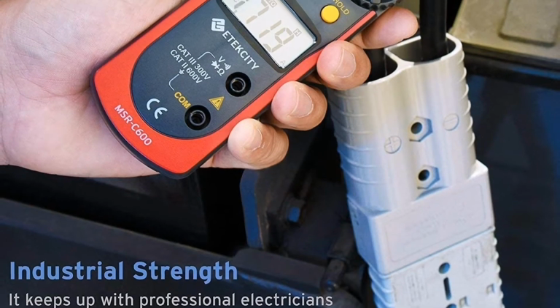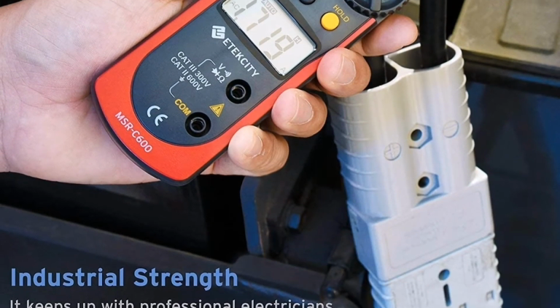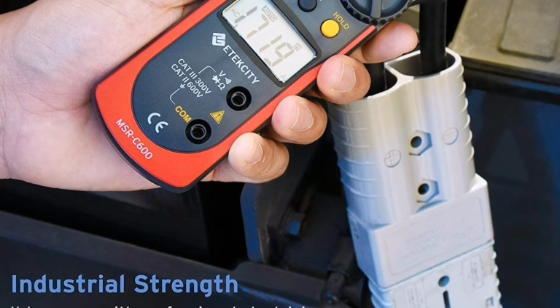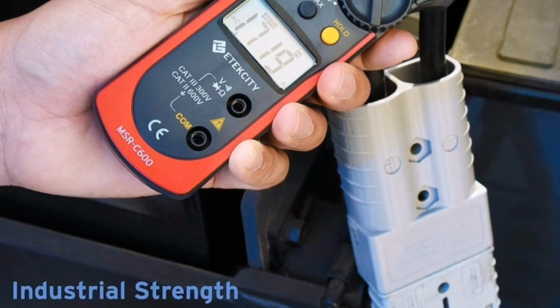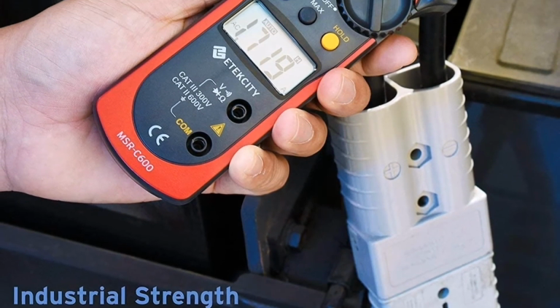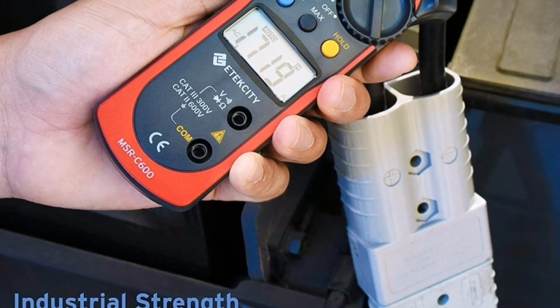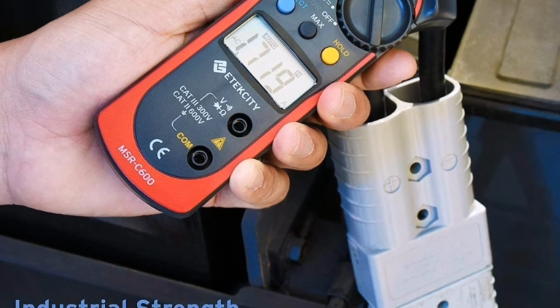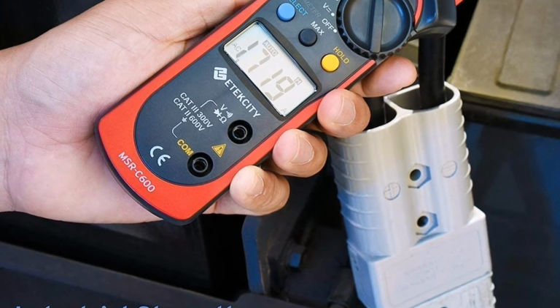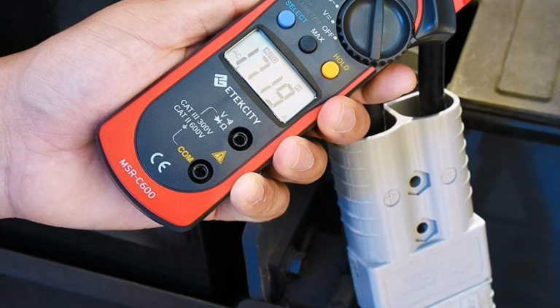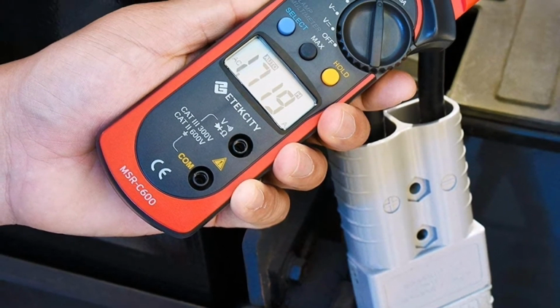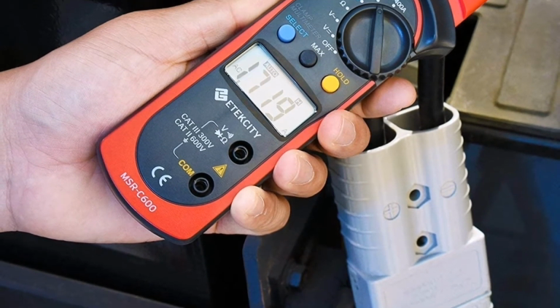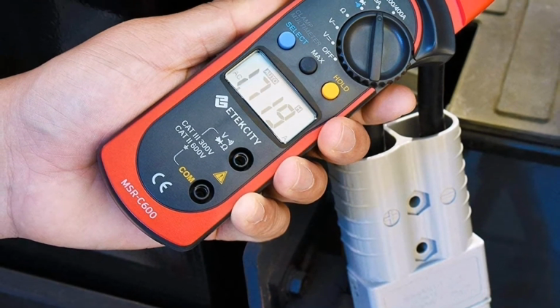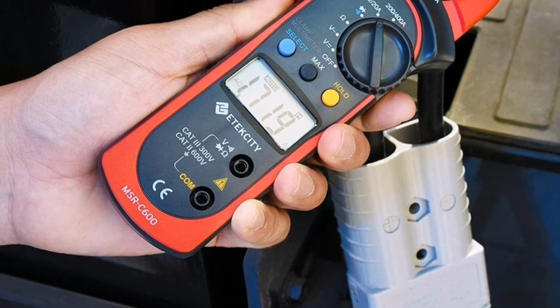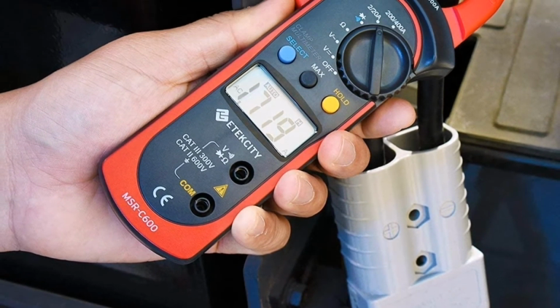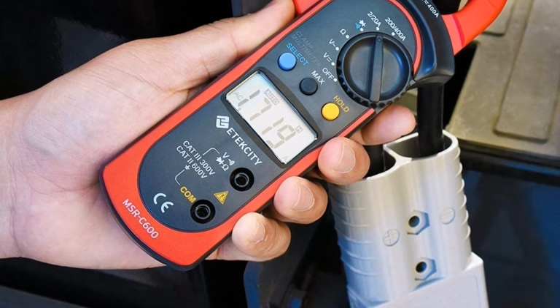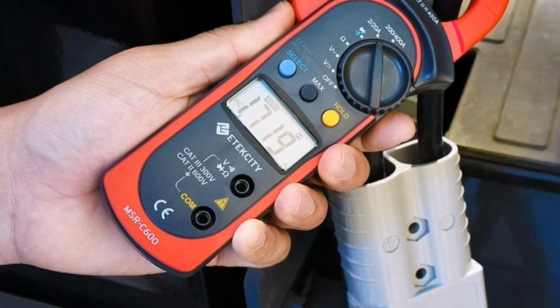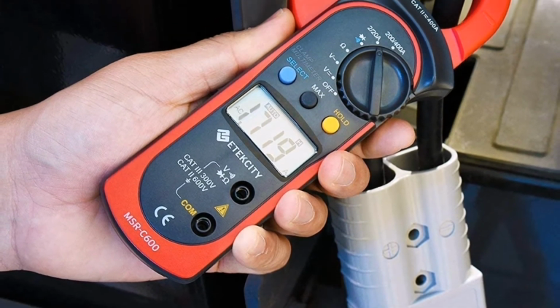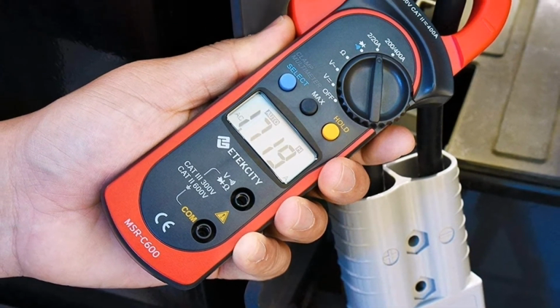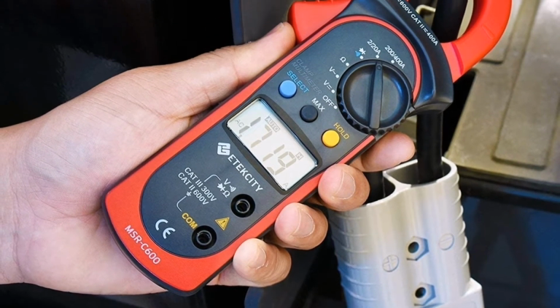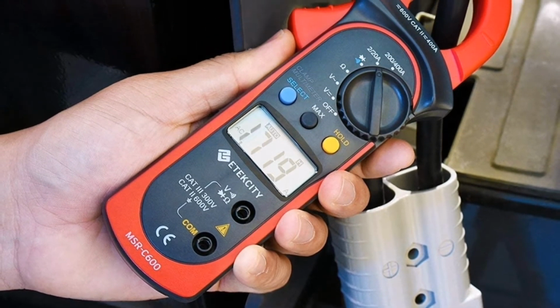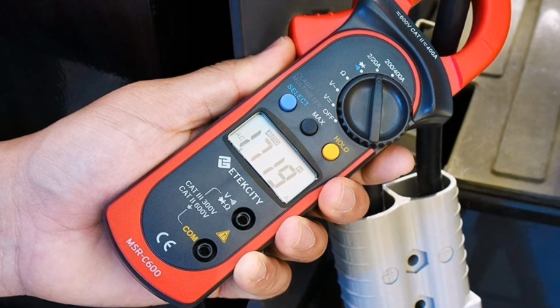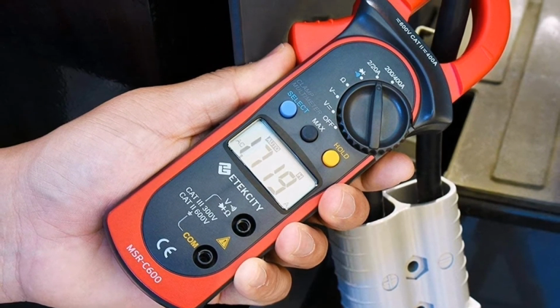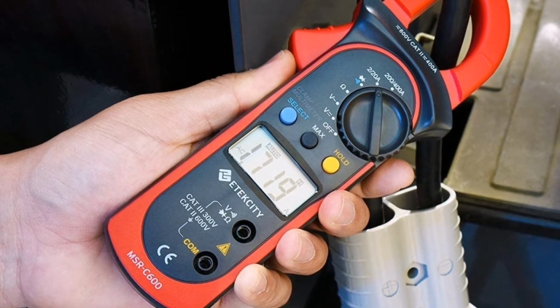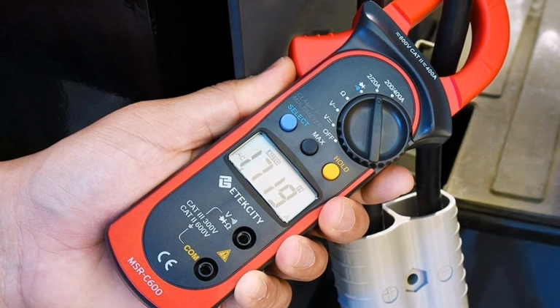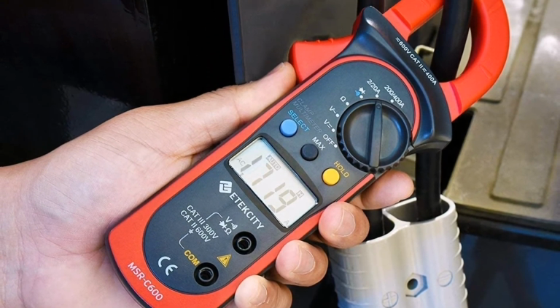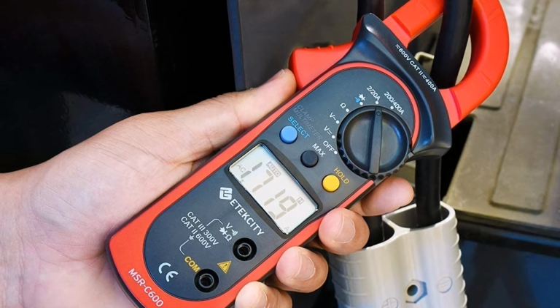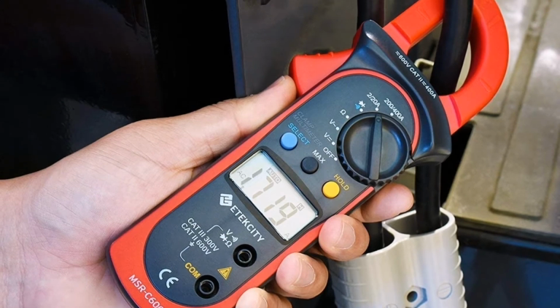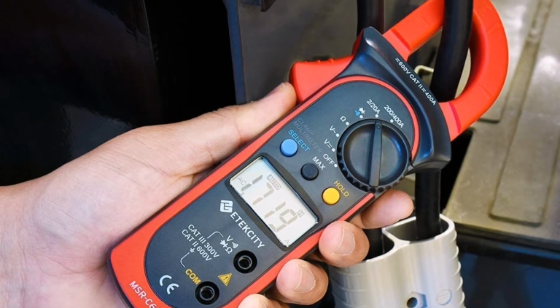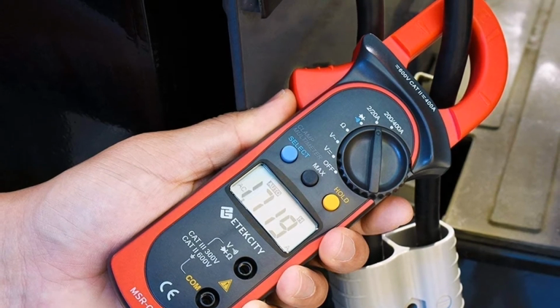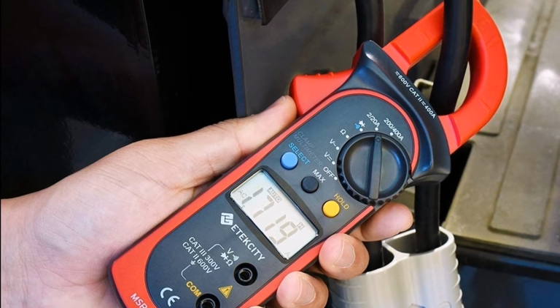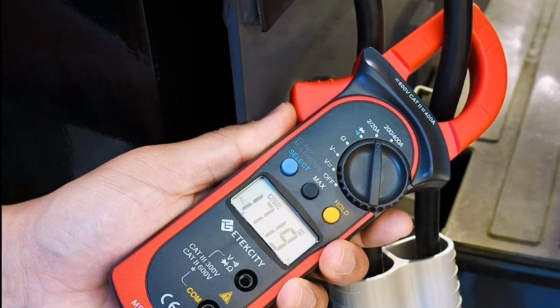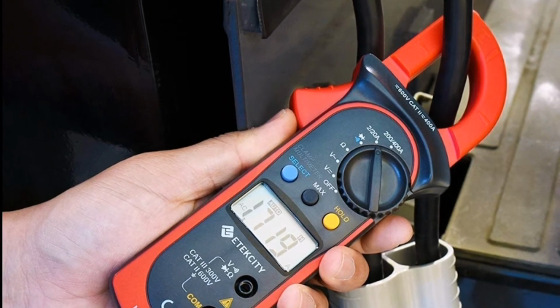Besides this, our only real complaint is that the screen is not backlit. Let's watch more.